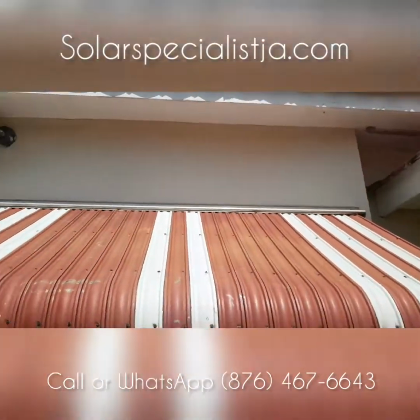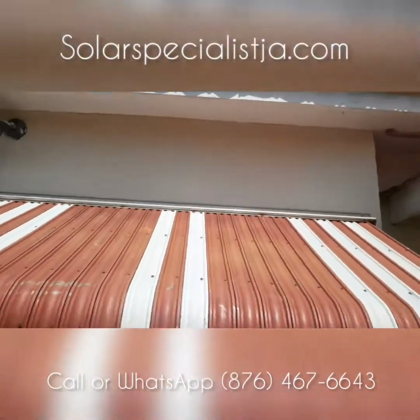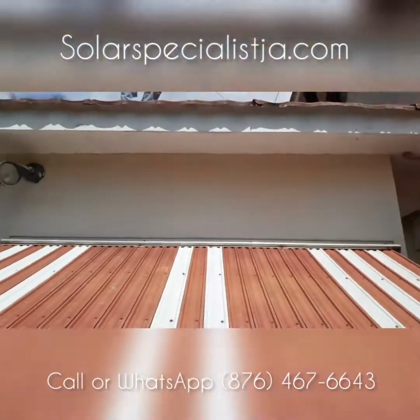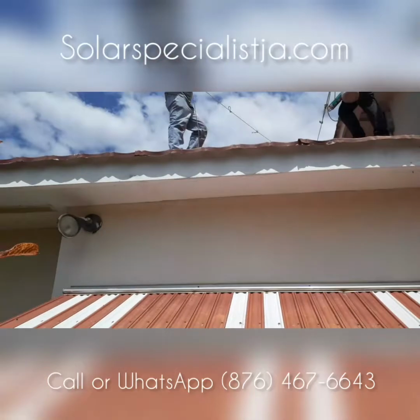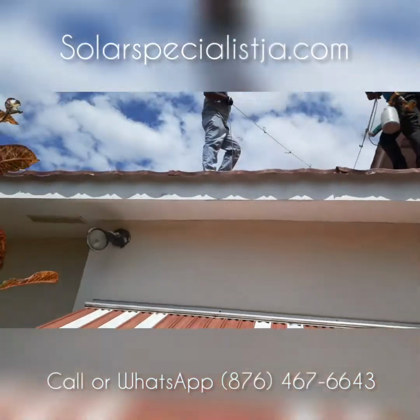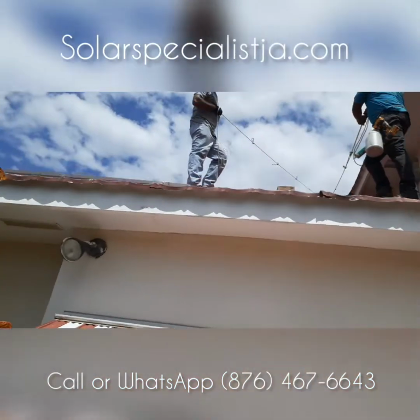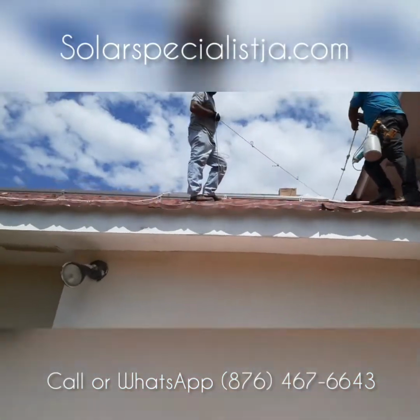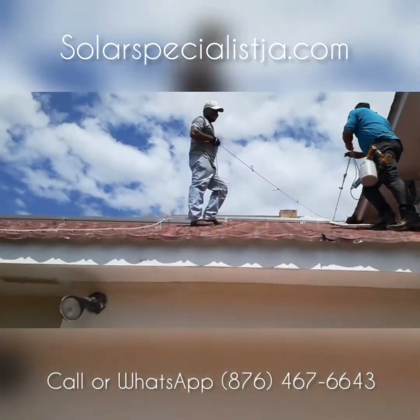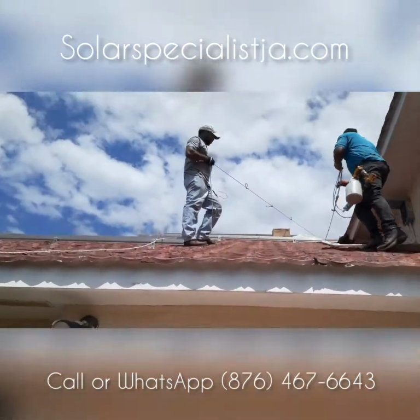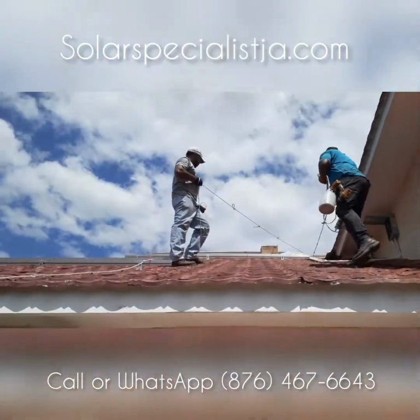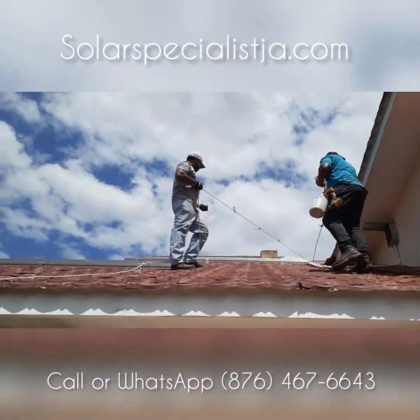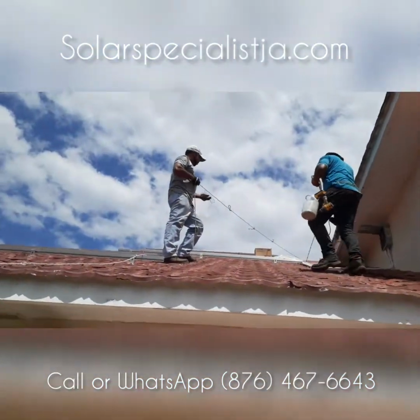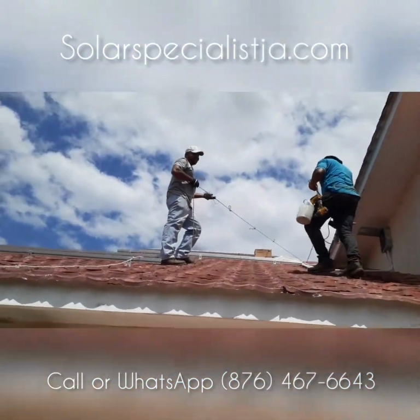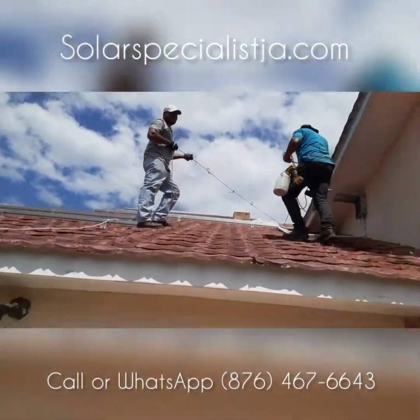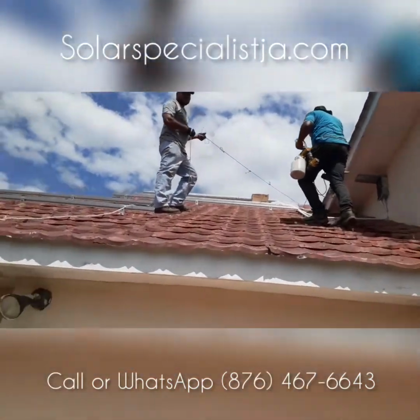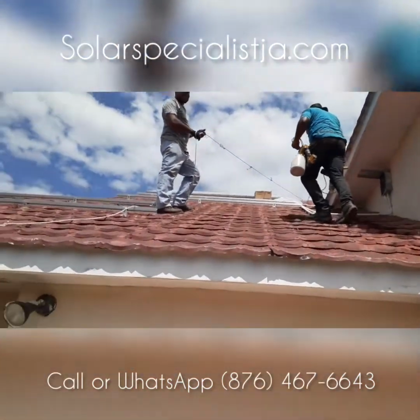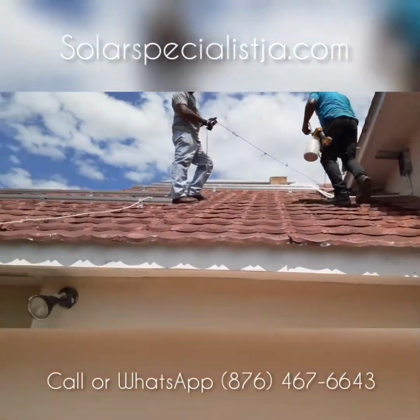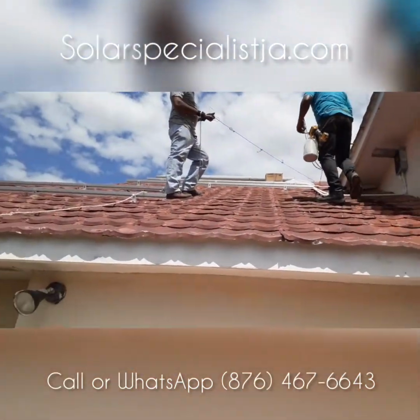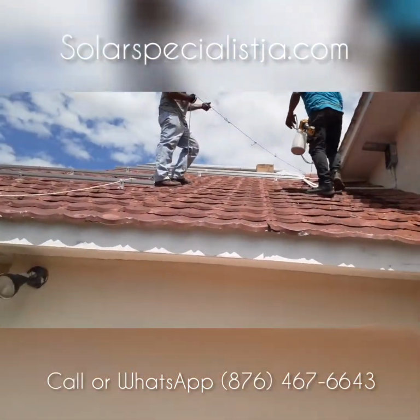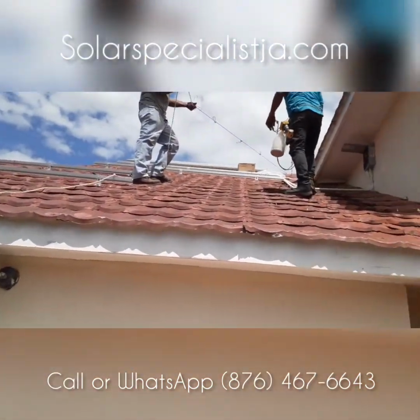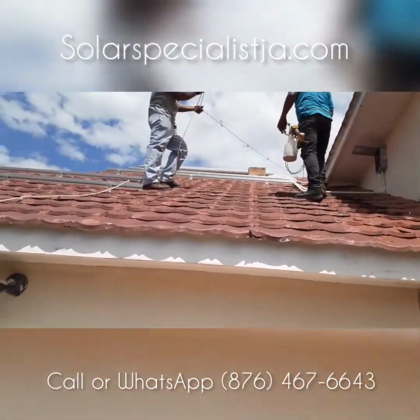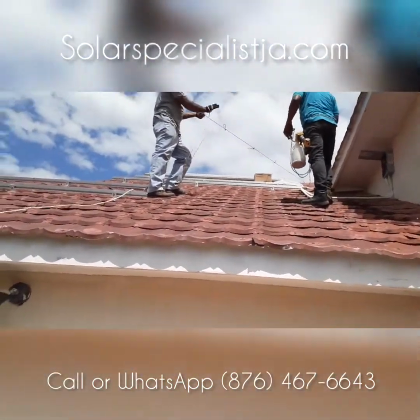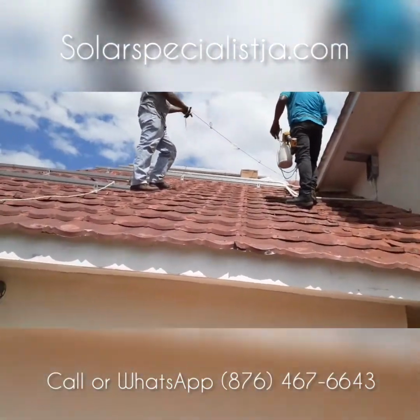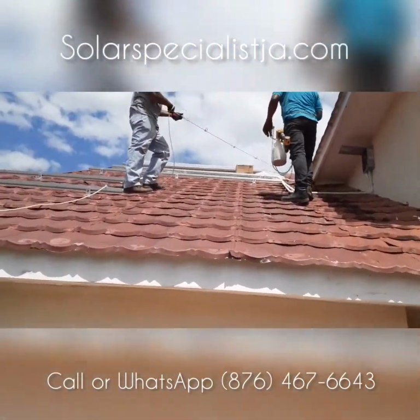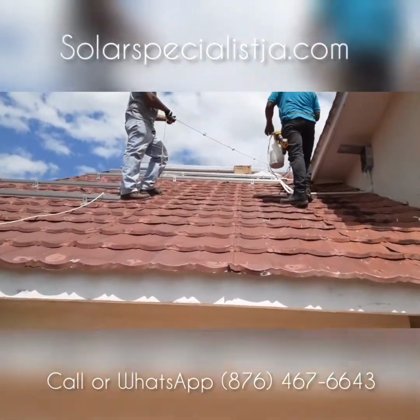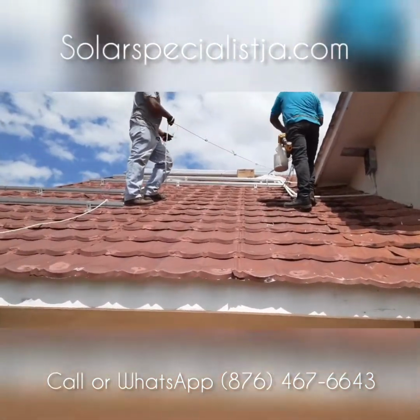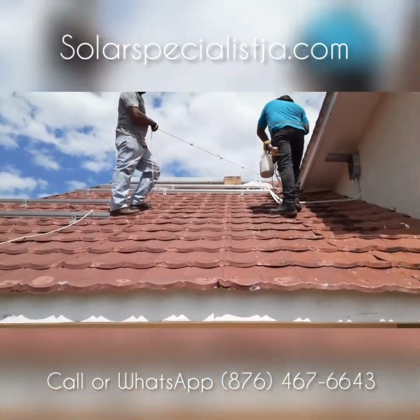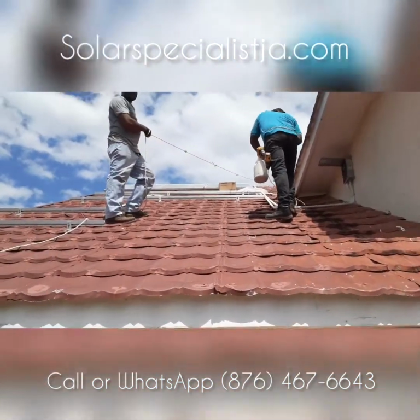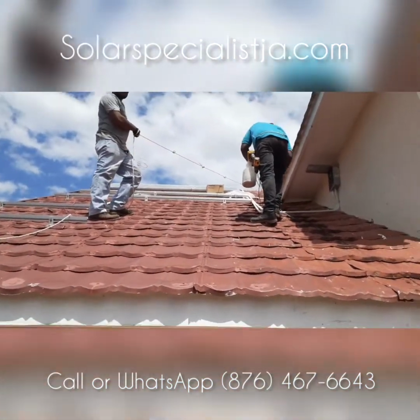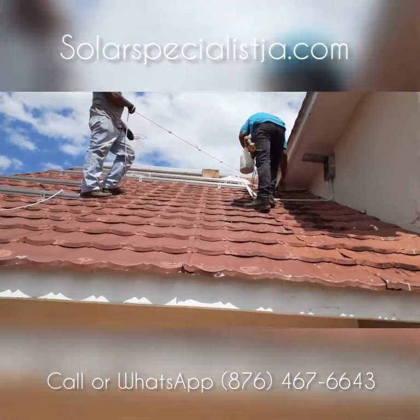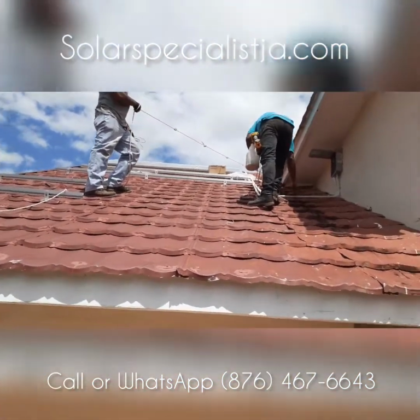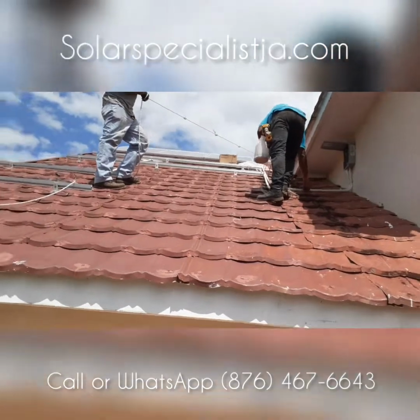You don't have to take out the bottom half of the roof.